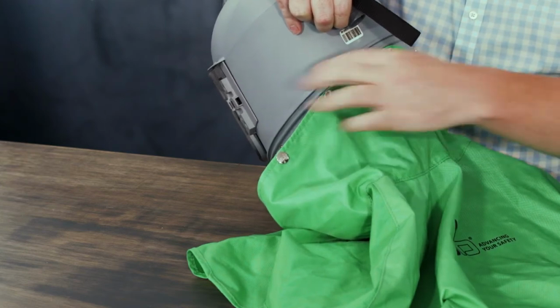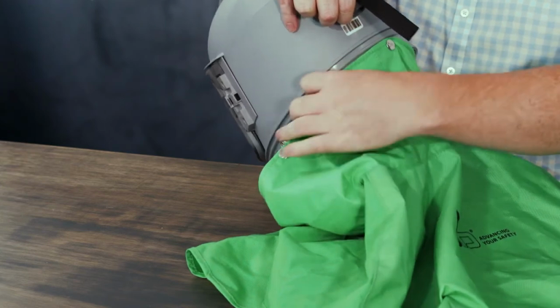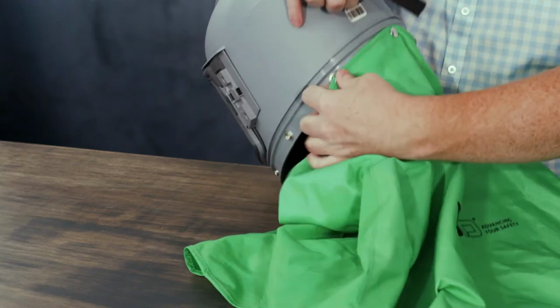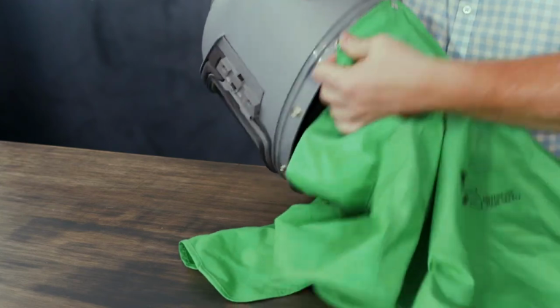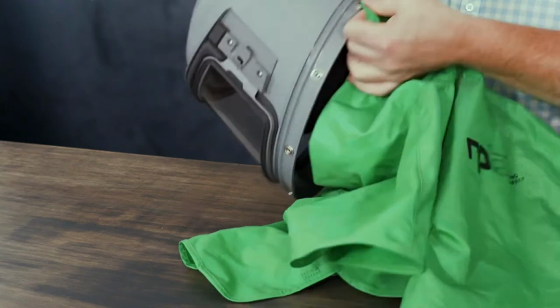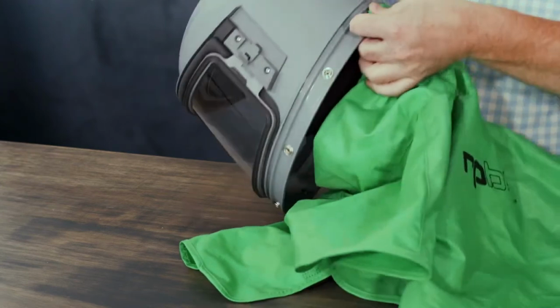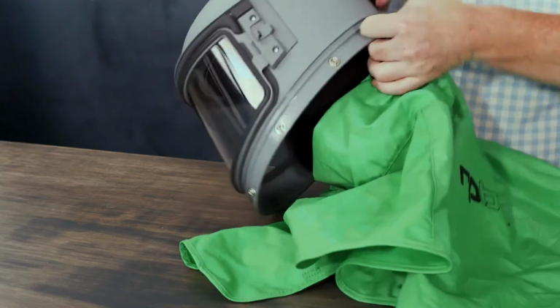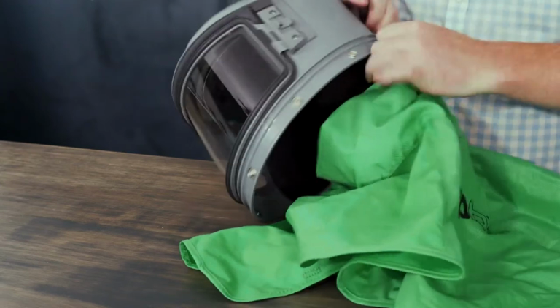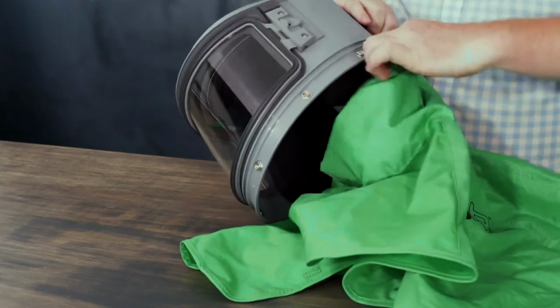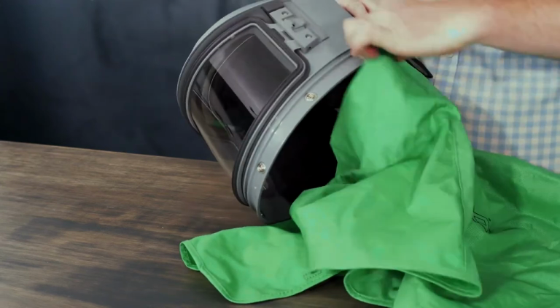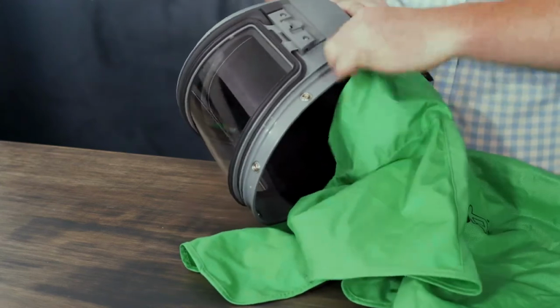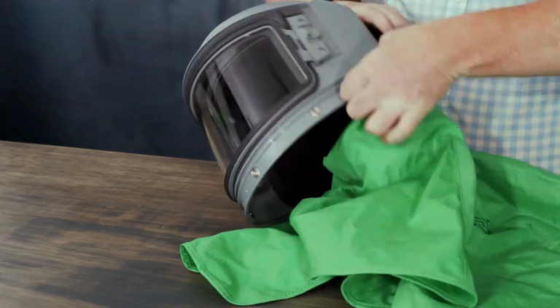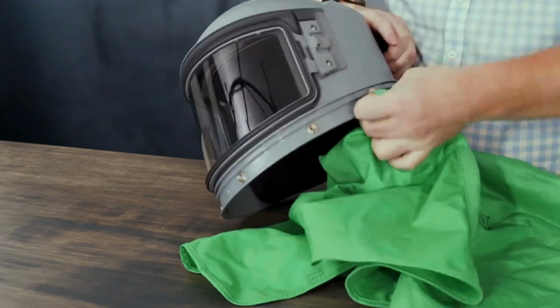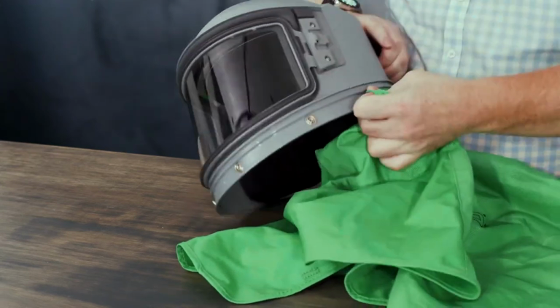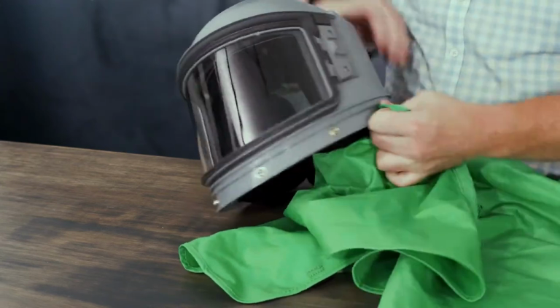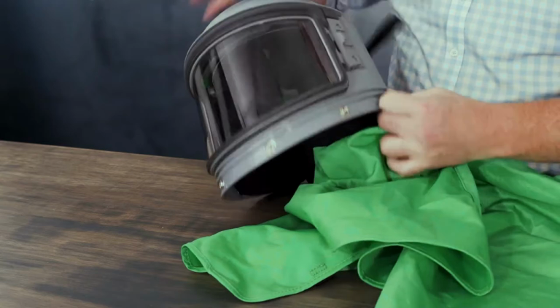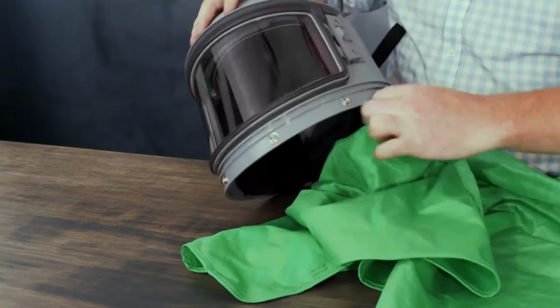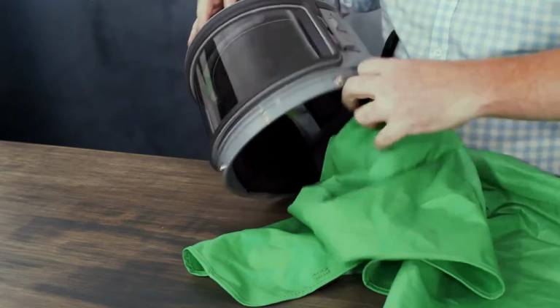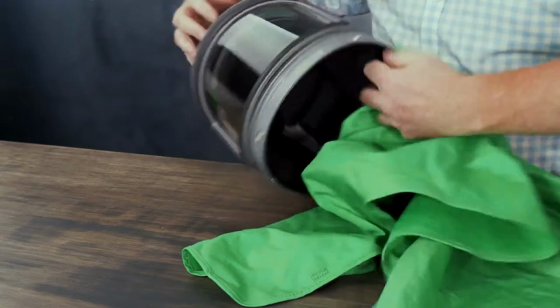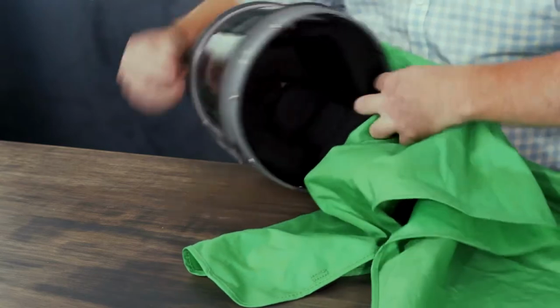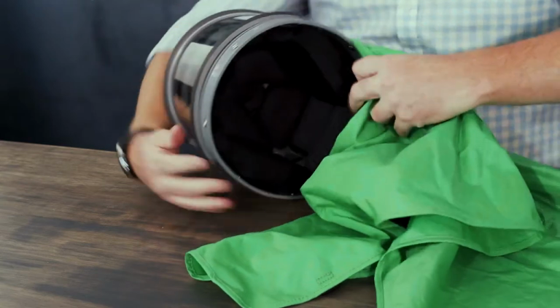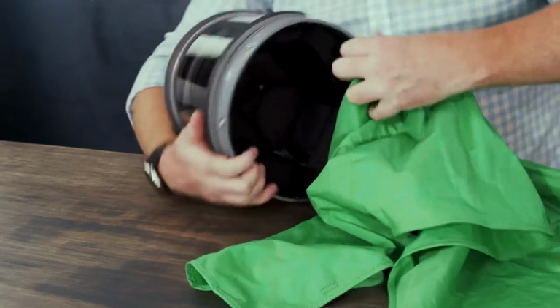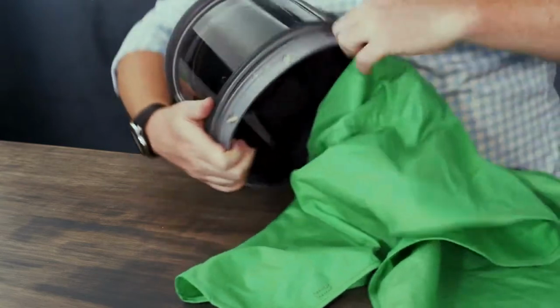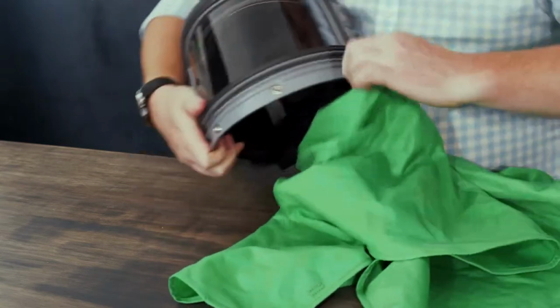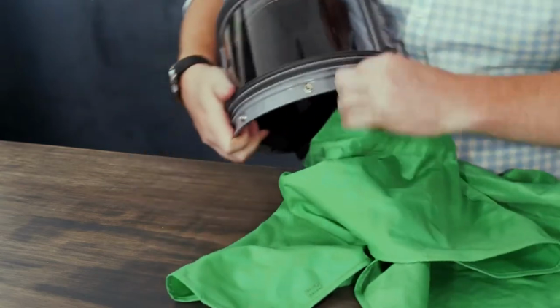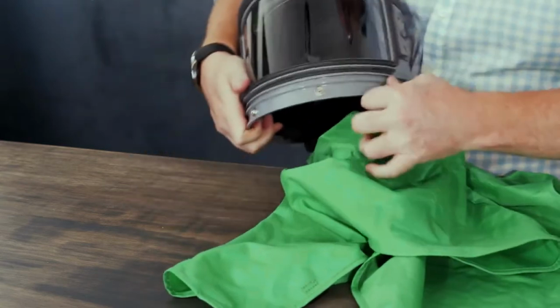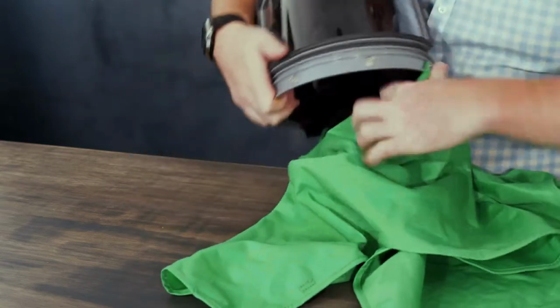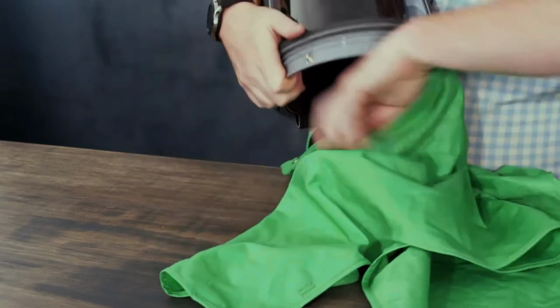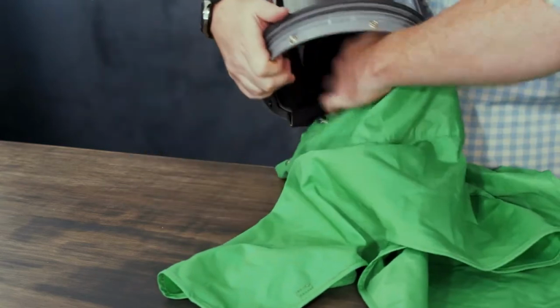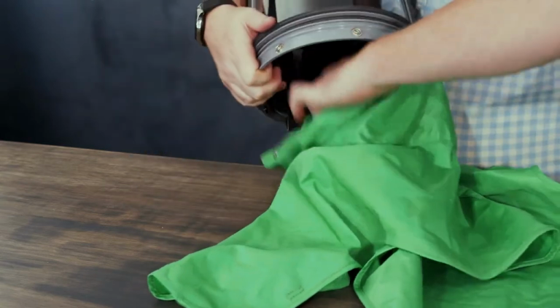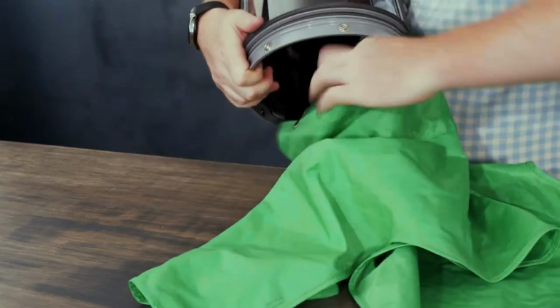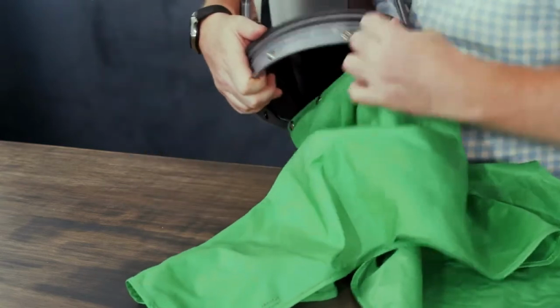You can then work clockwise around the perimeter, doming the domes as you go.